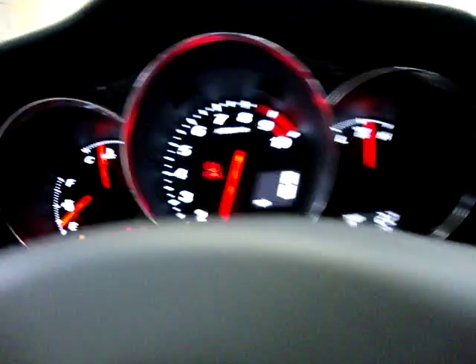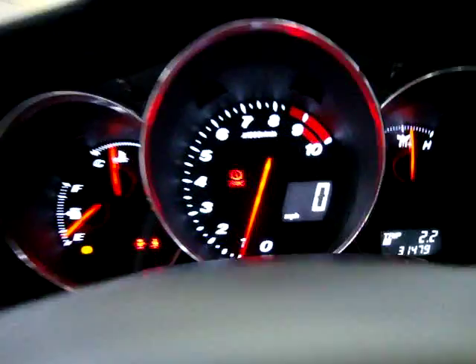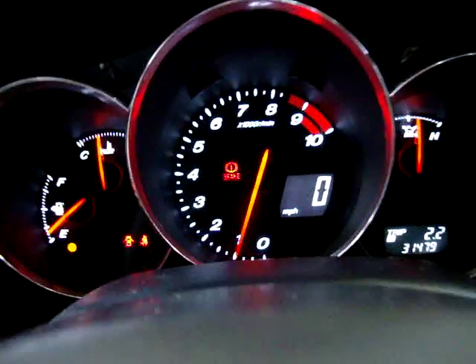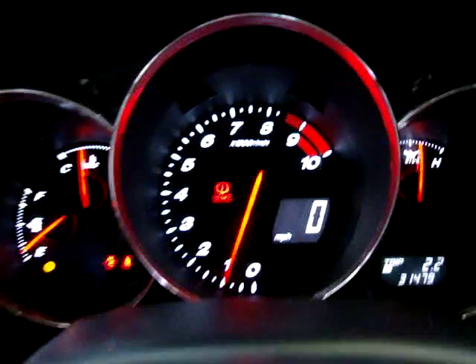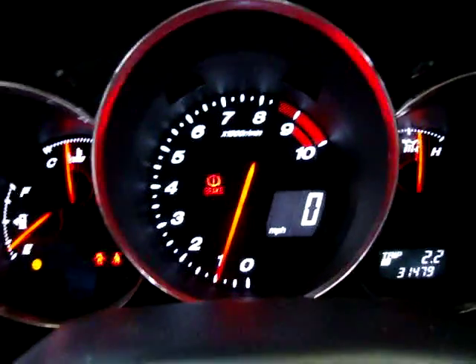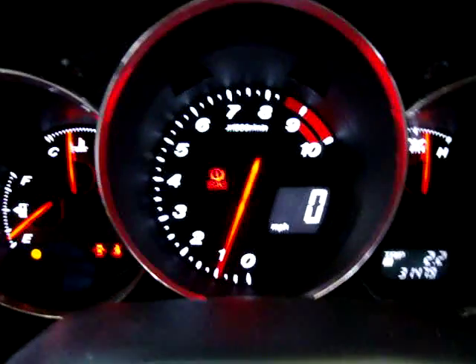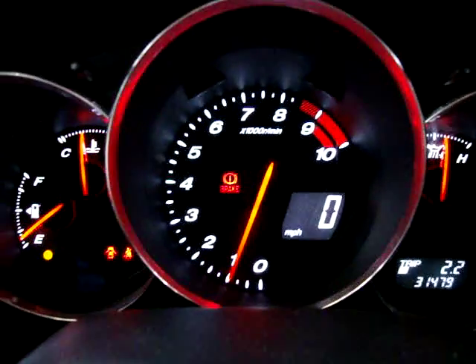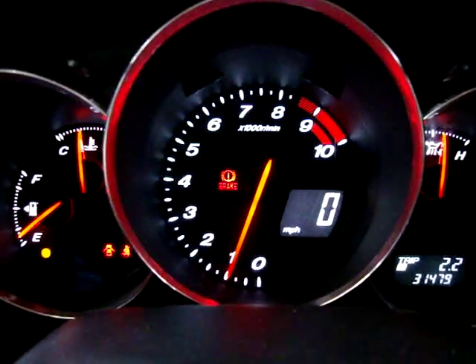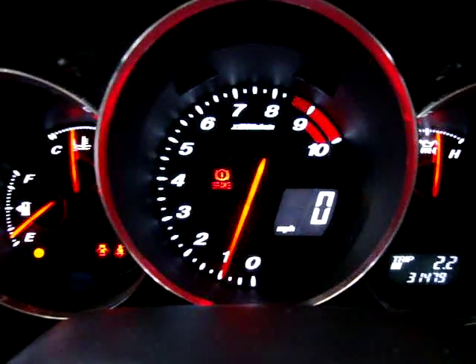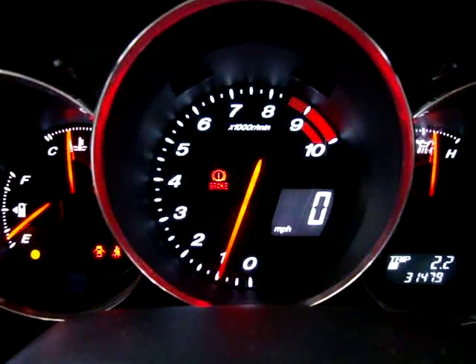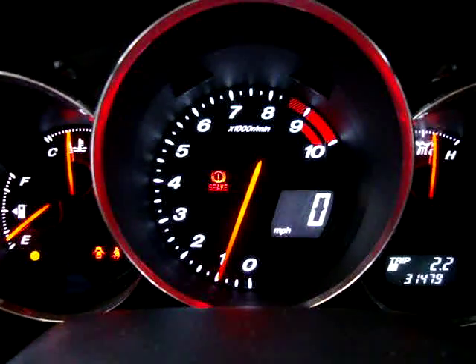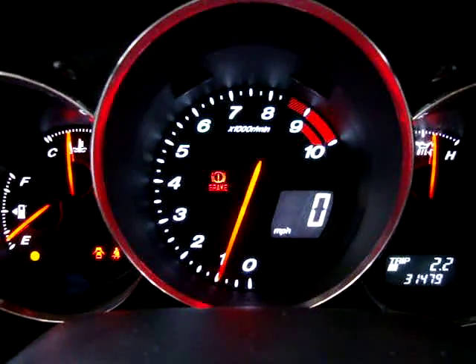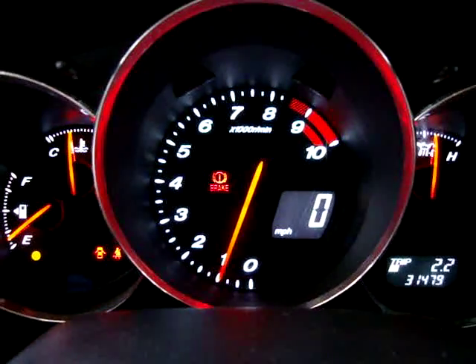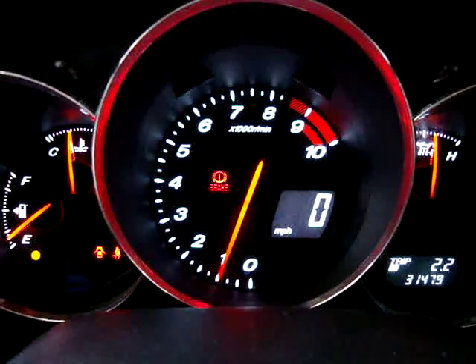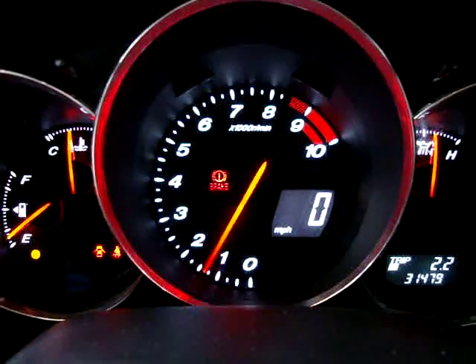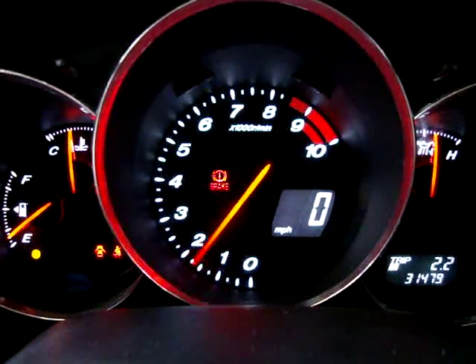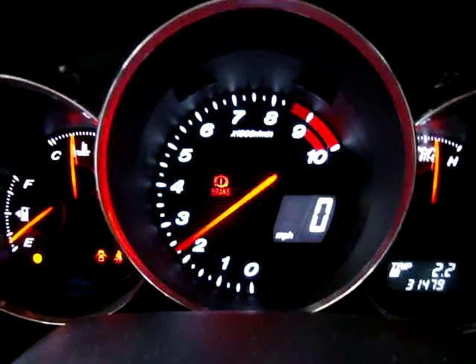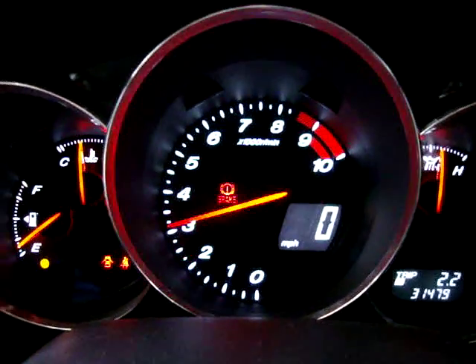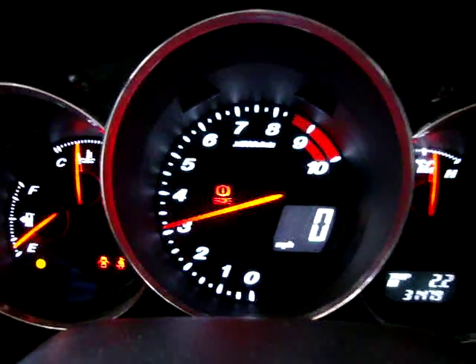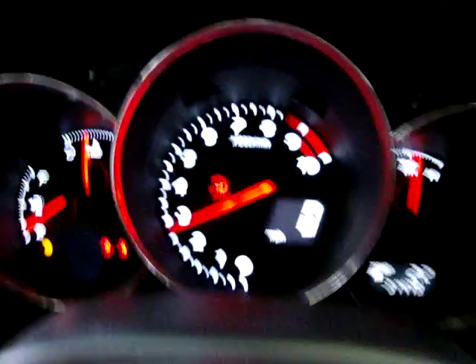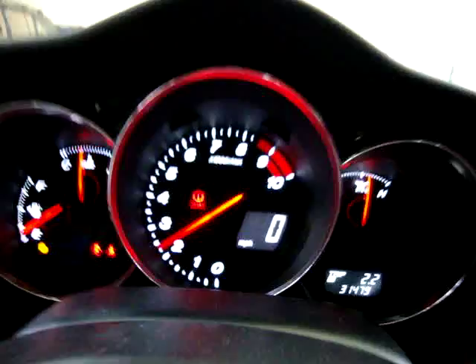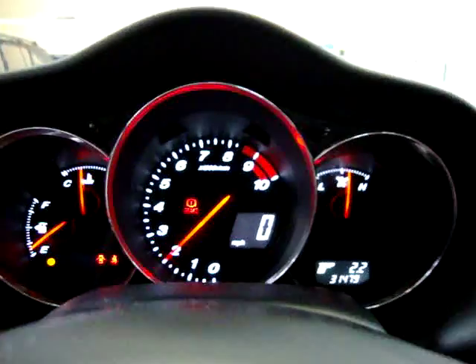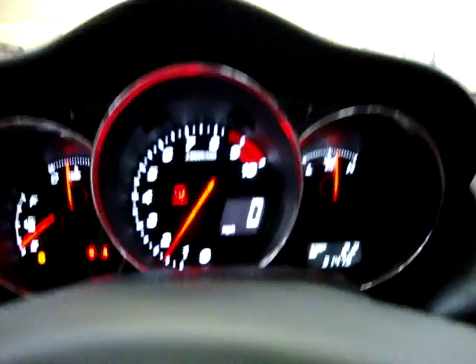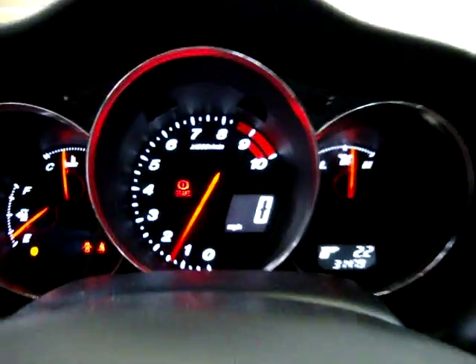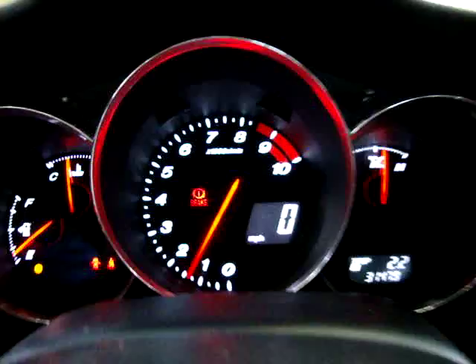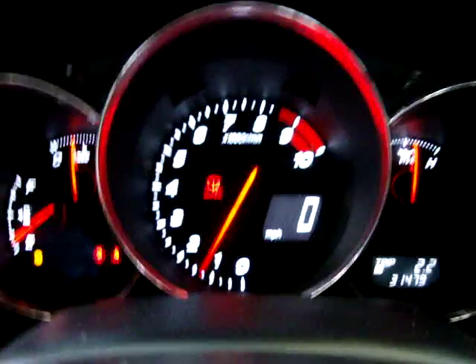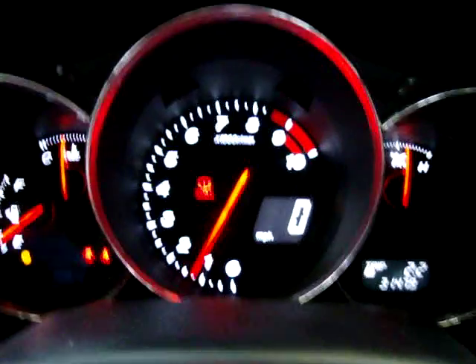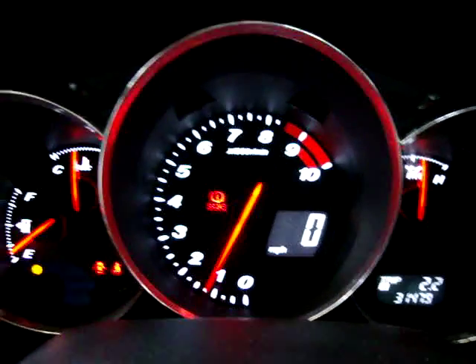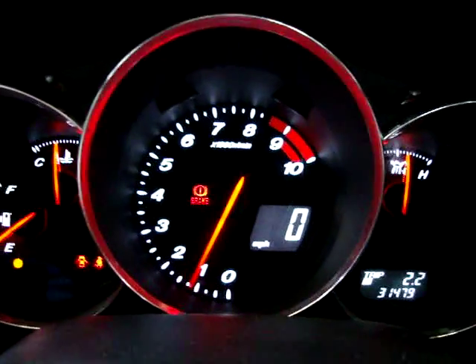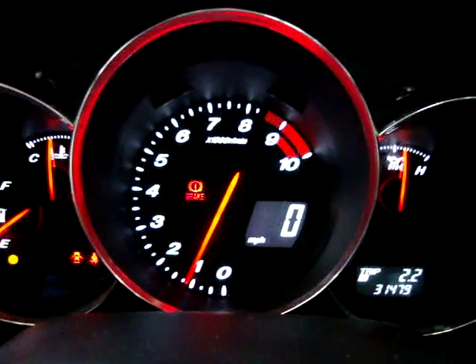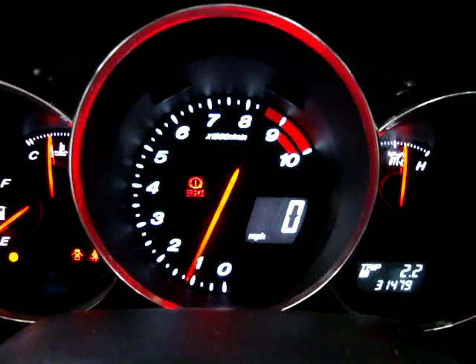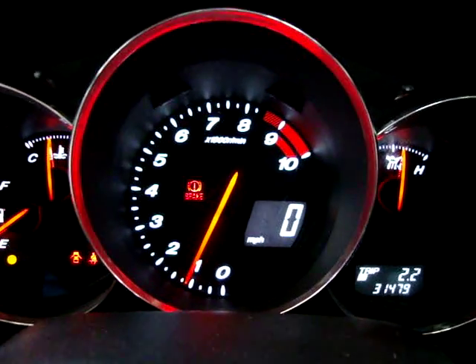Let me show you the gauge there working. The brake is engaged — that's why this light is on.